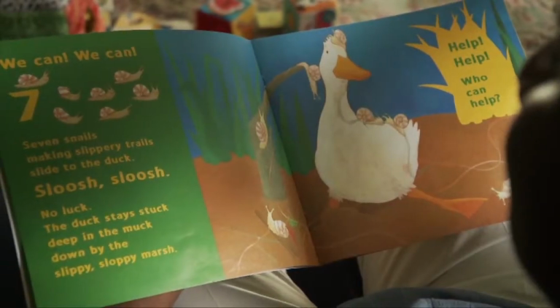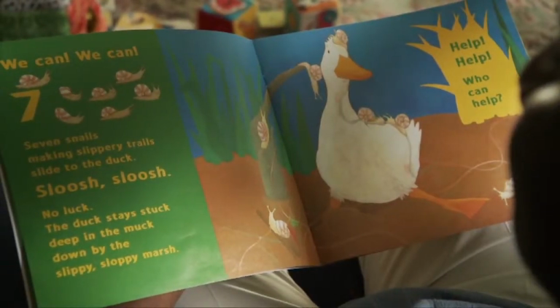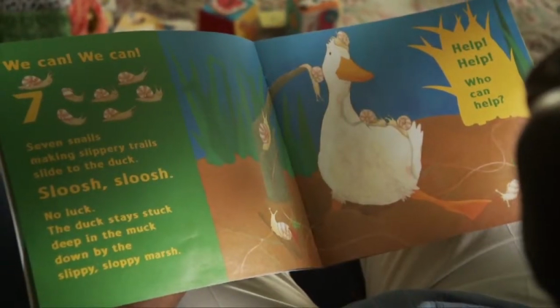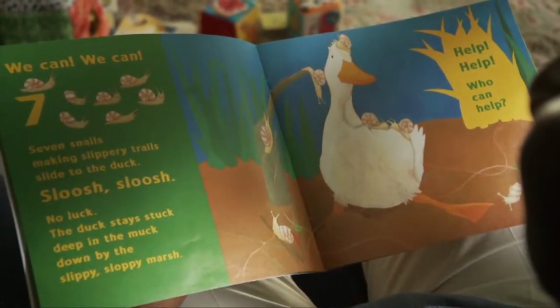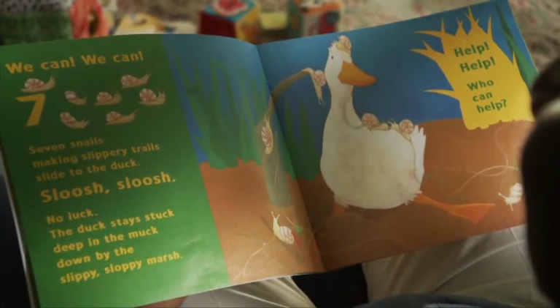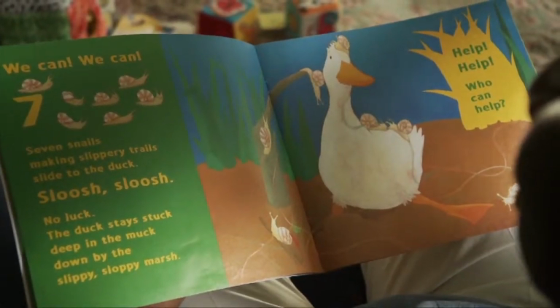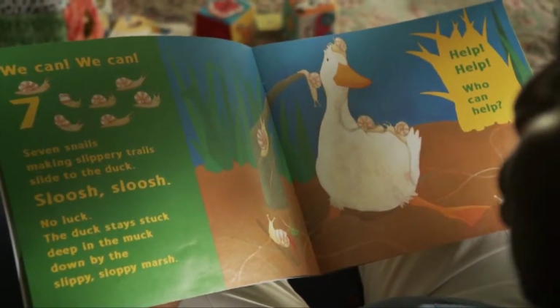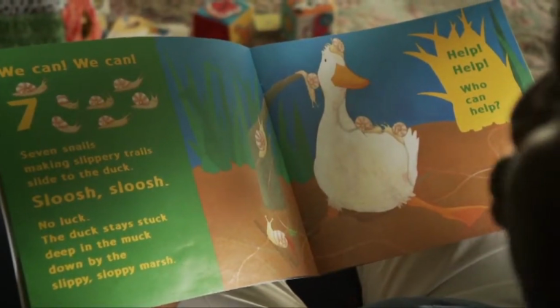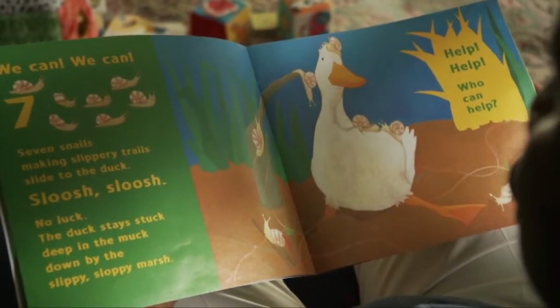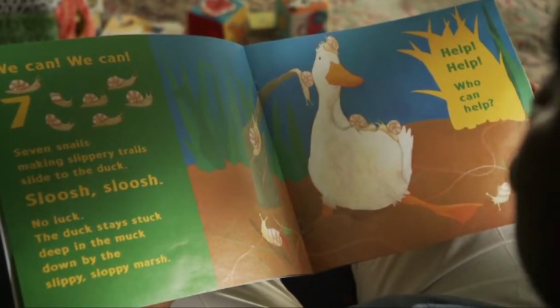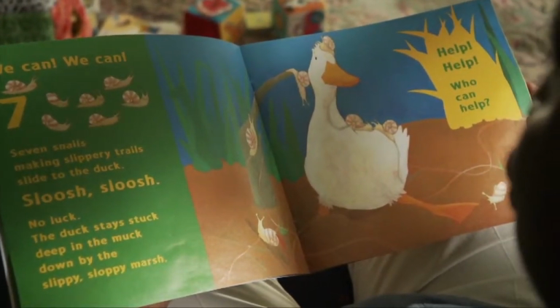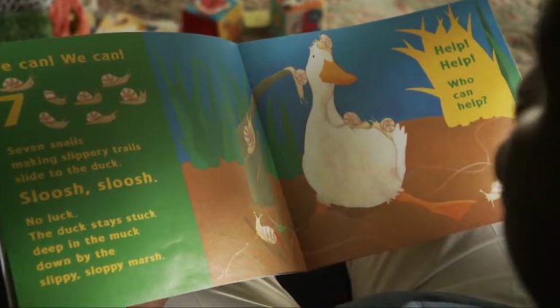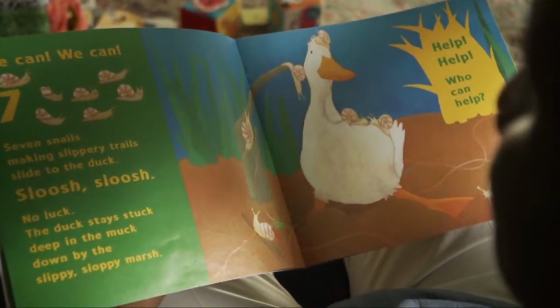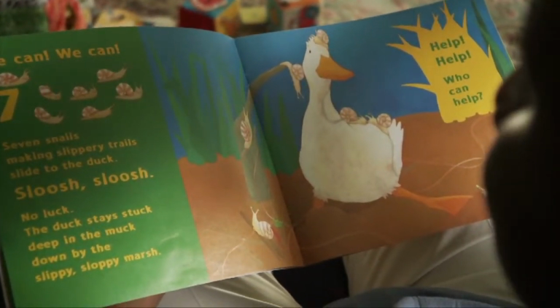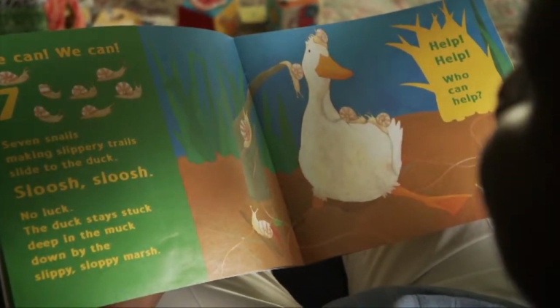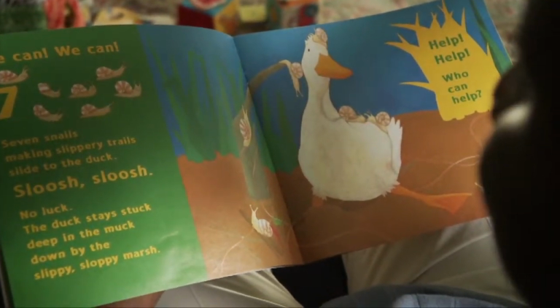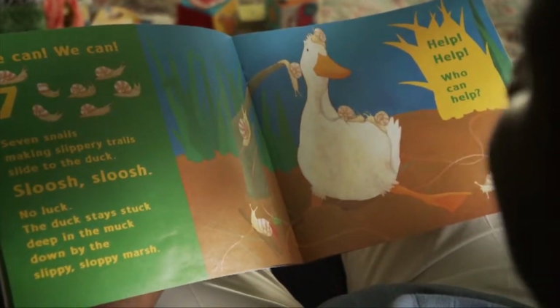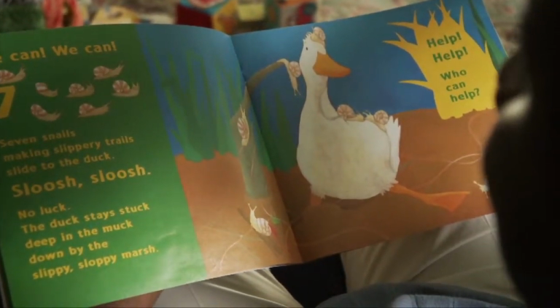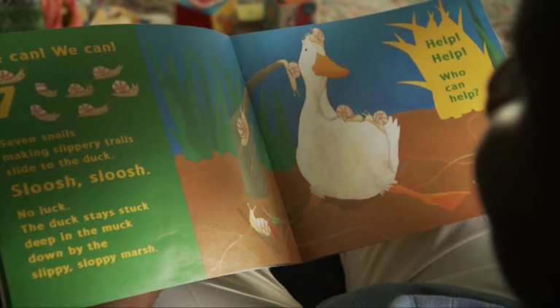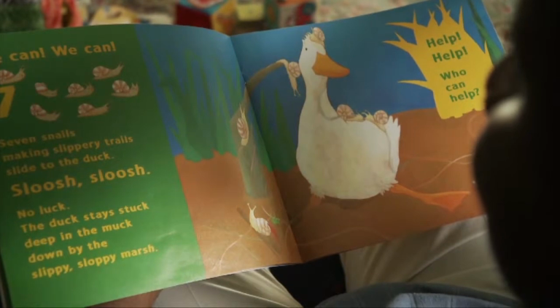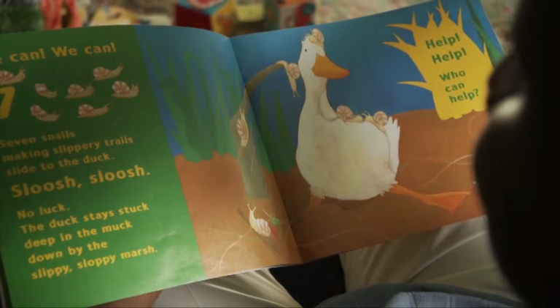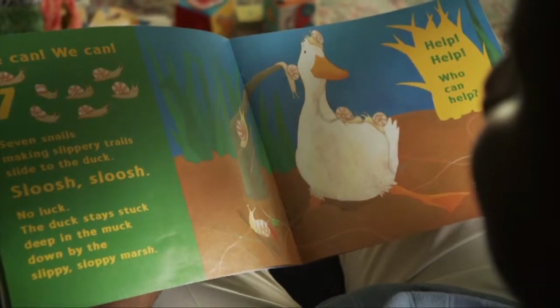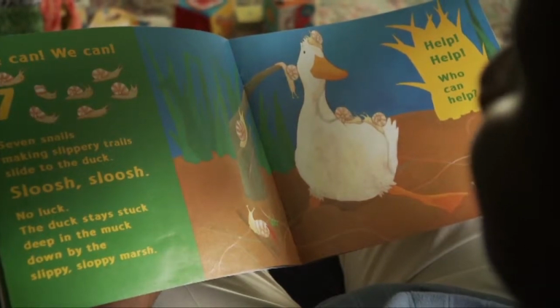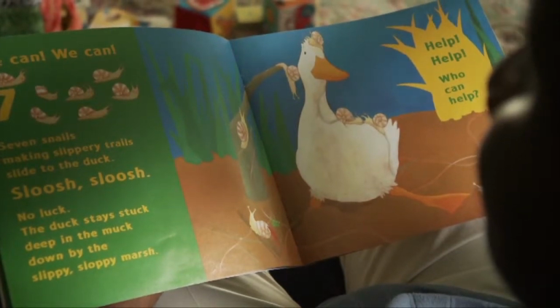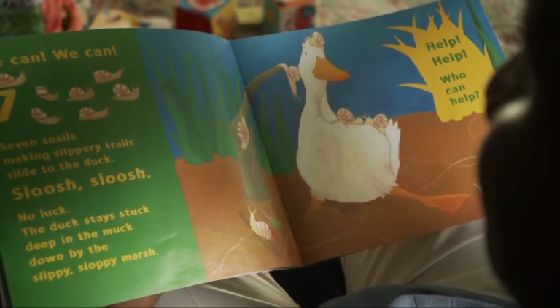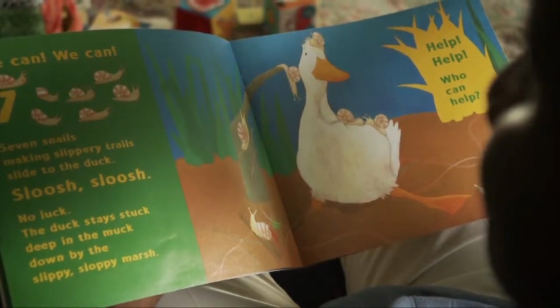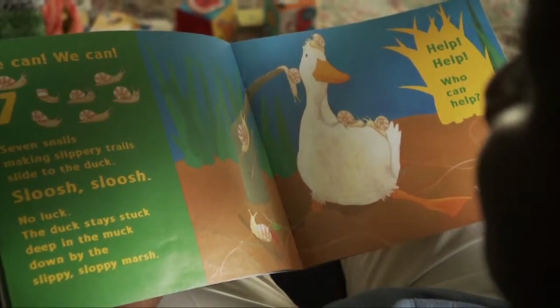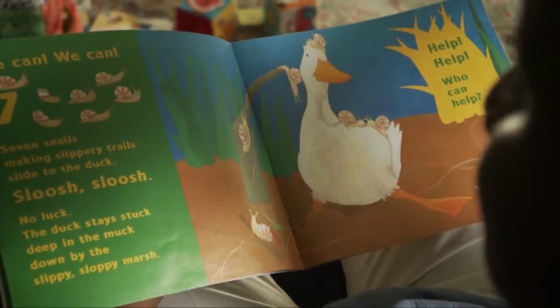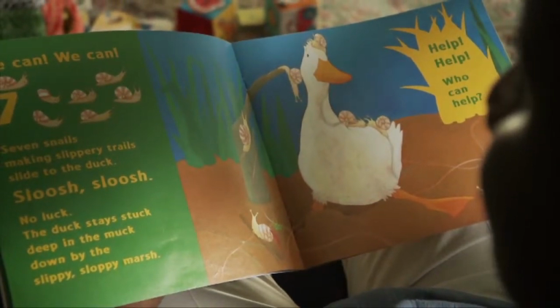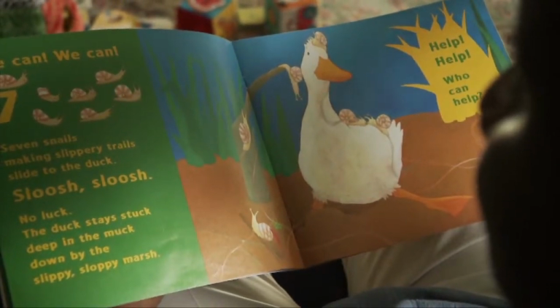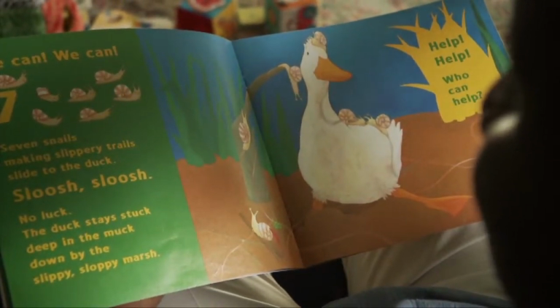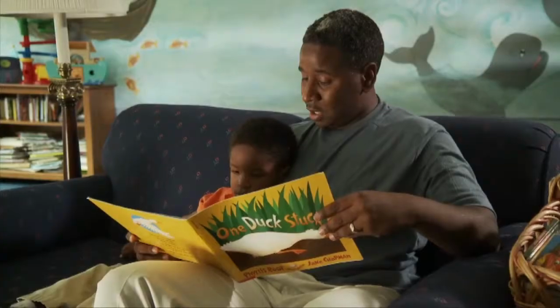If your children are familiar with the book you are reading, let them fill in some words or finish sentences while you stay quiet.